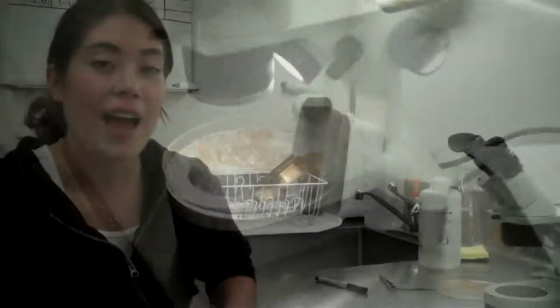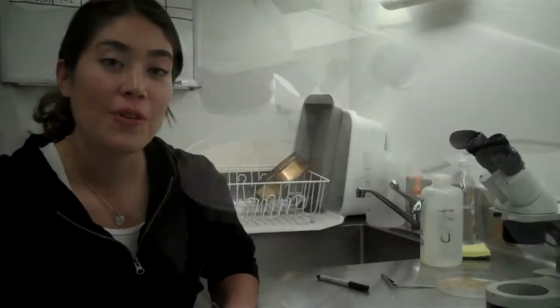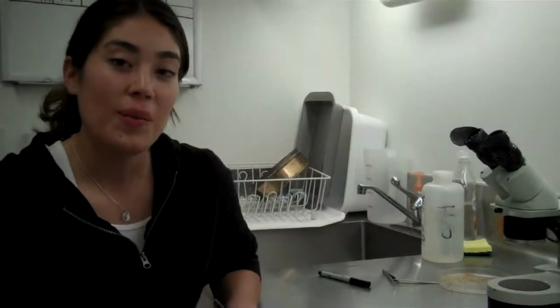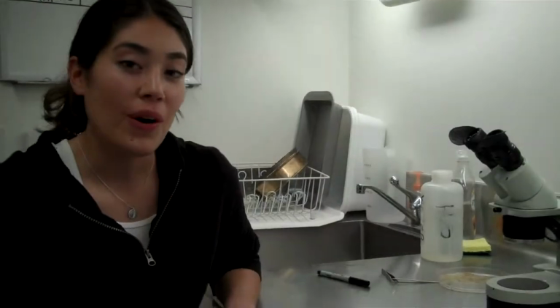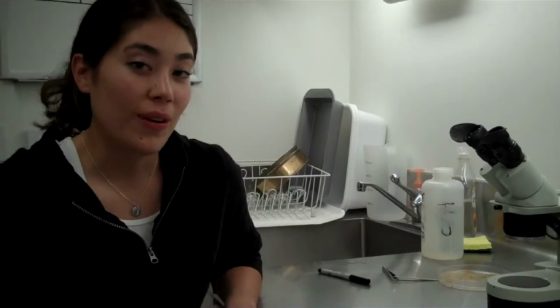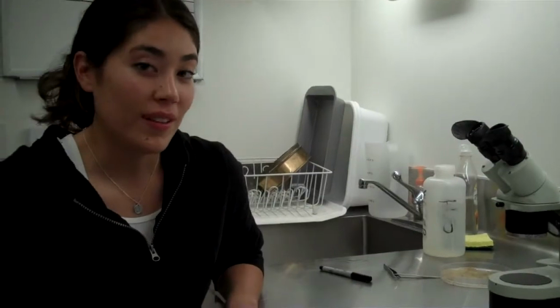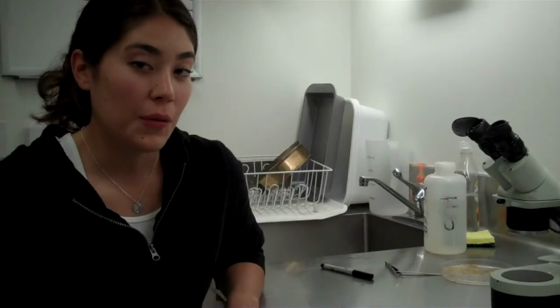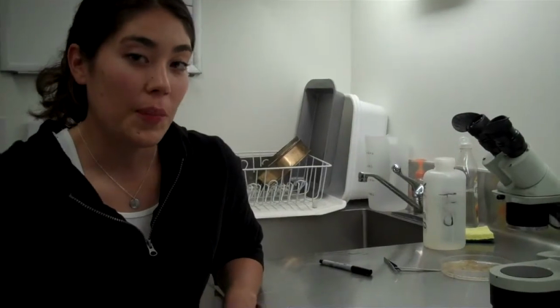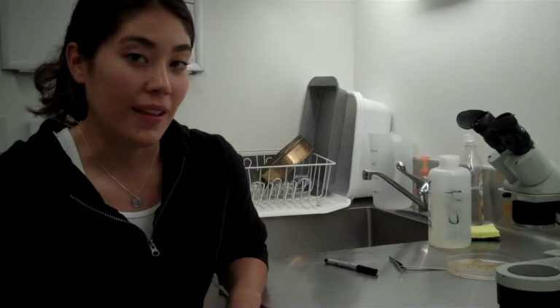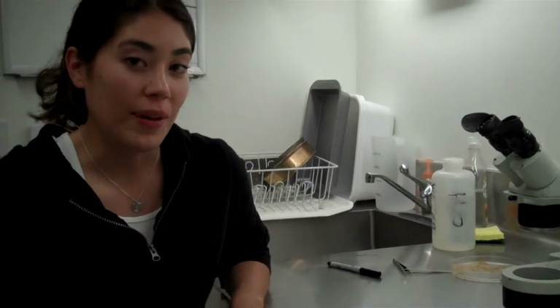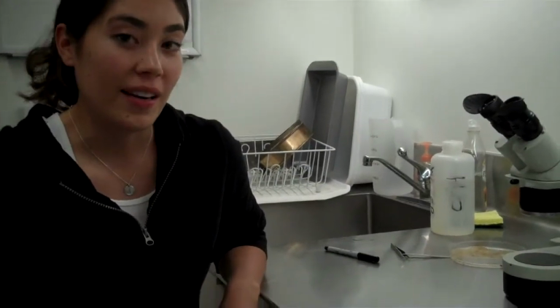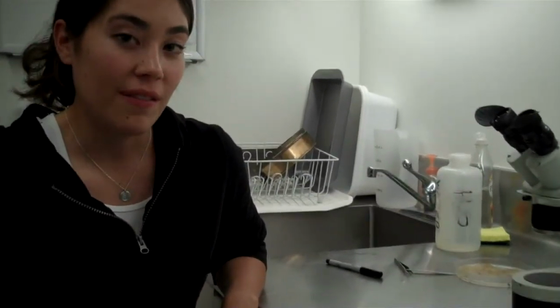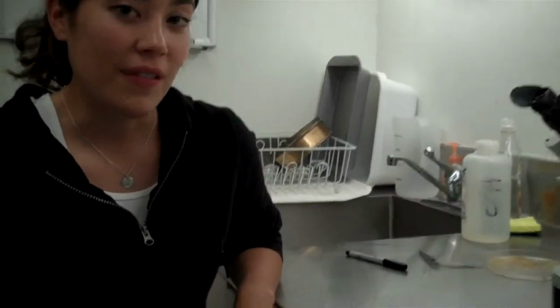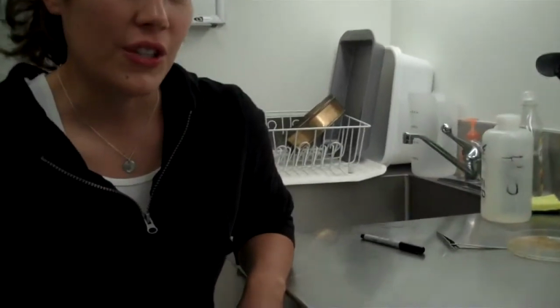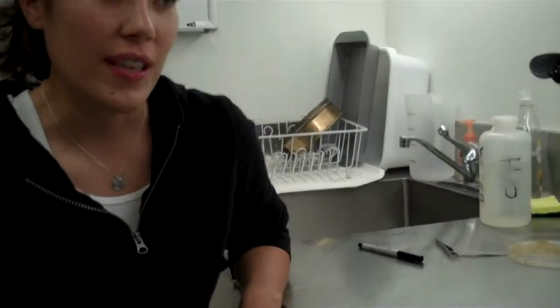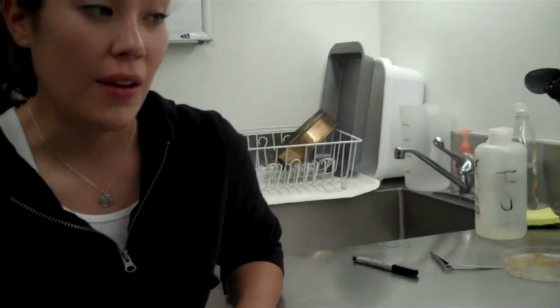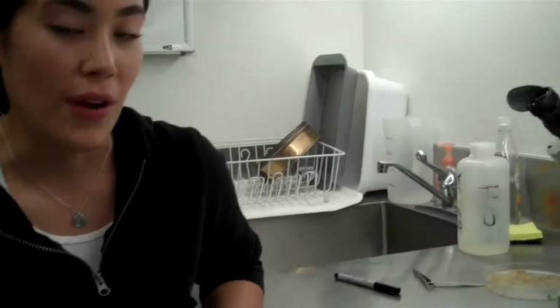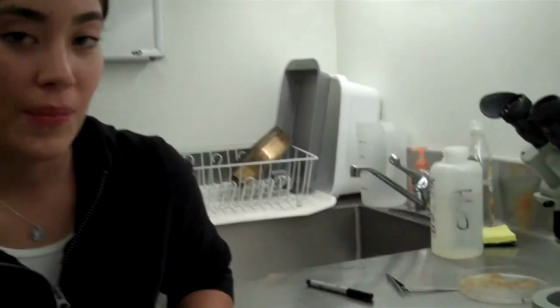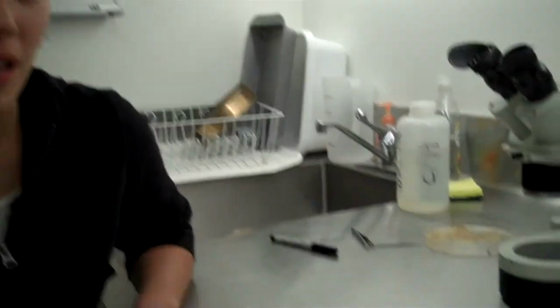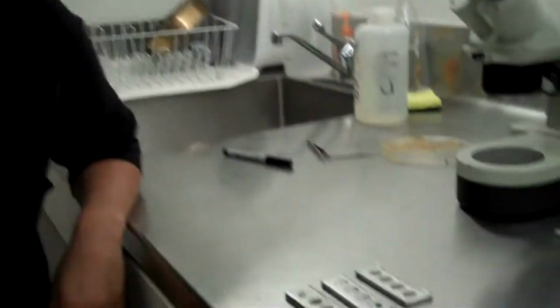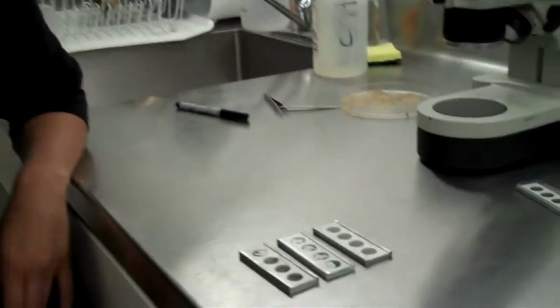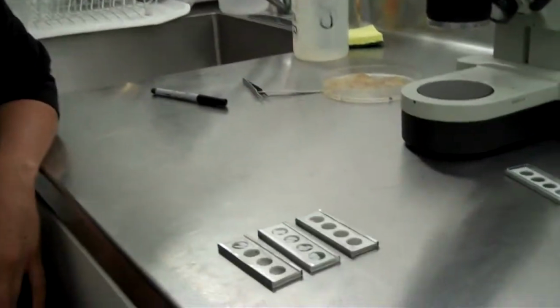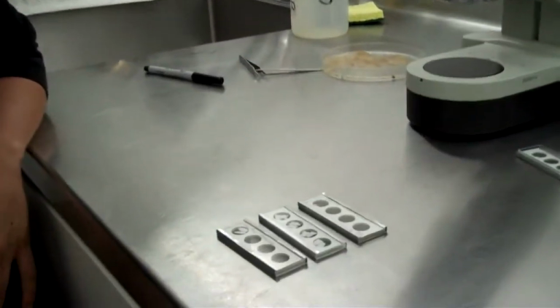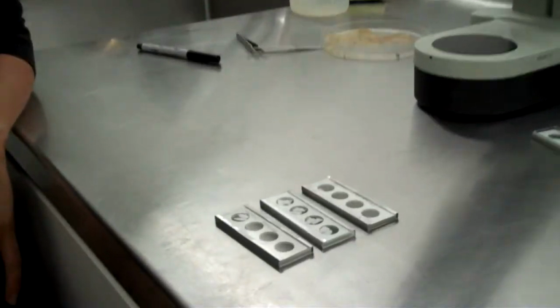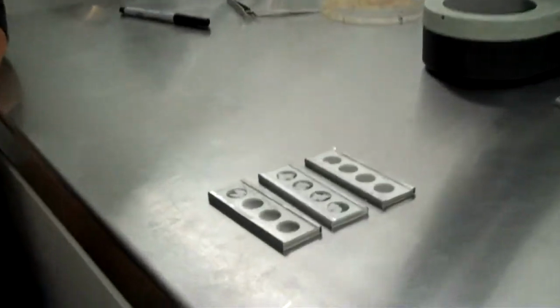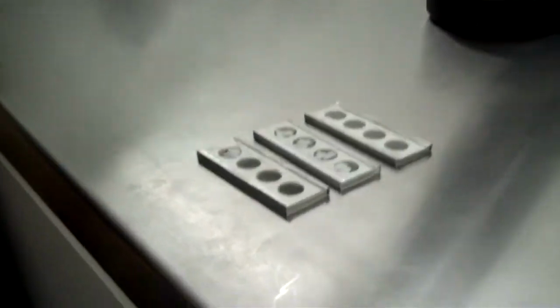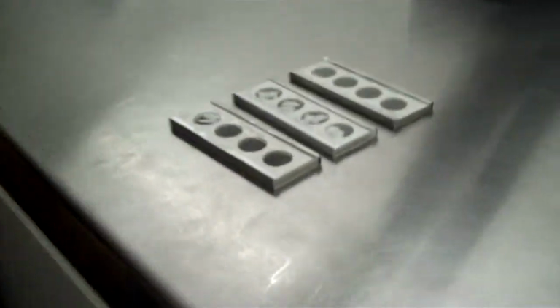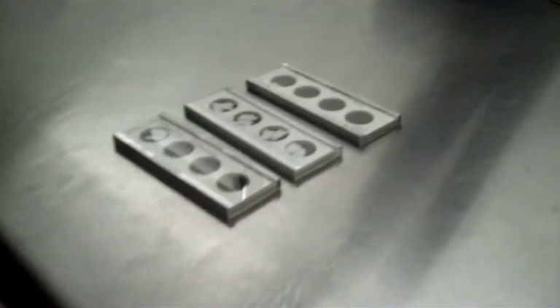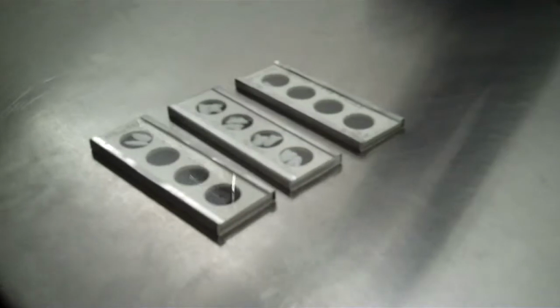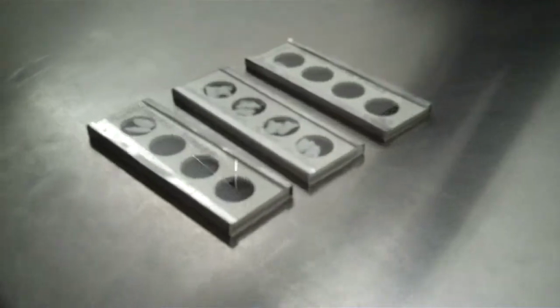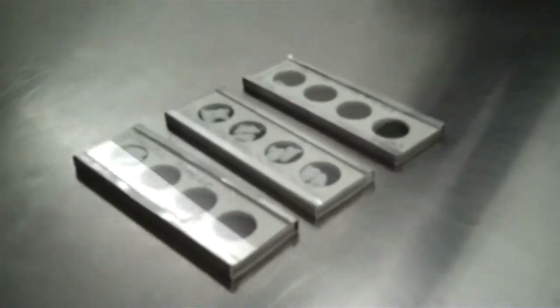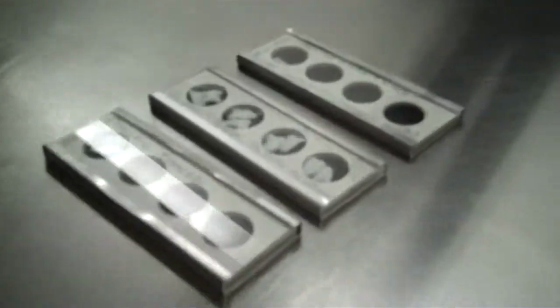After we pull all the otoliths from the pellet, we identify the fish that they came from. Each otolith is unique, as you can see from these slides.